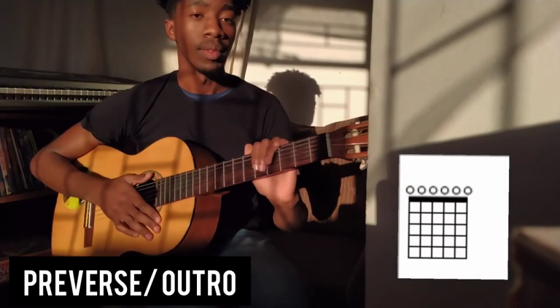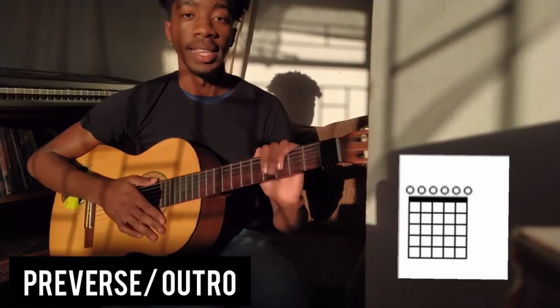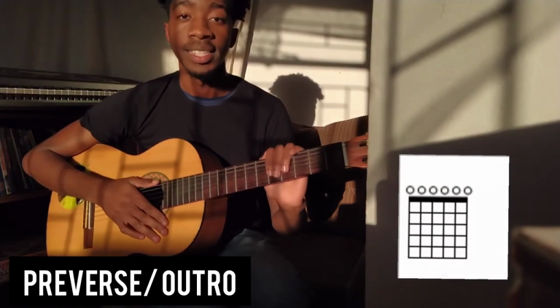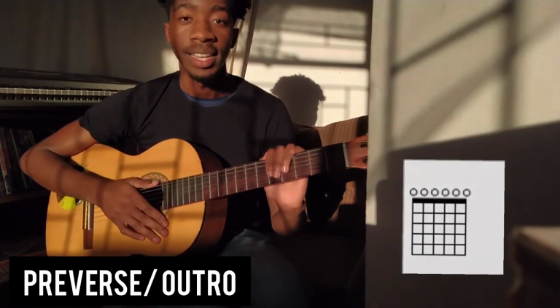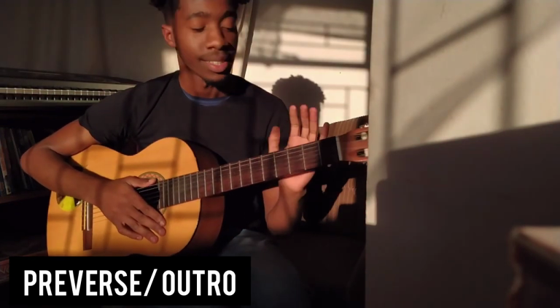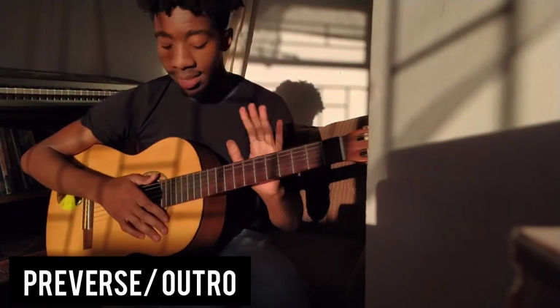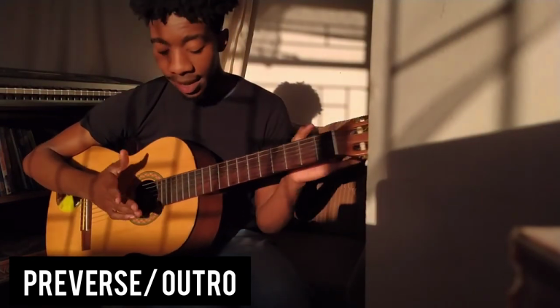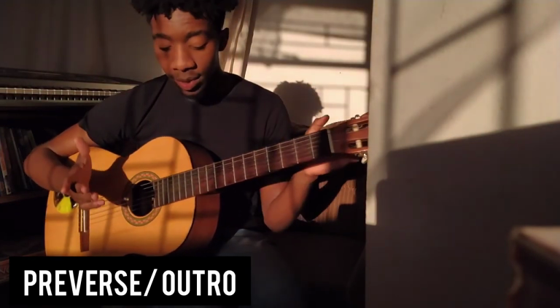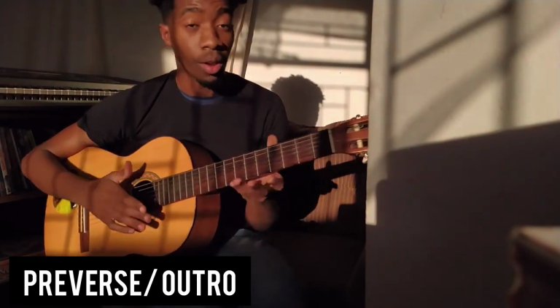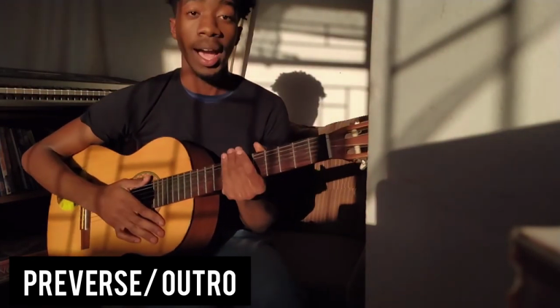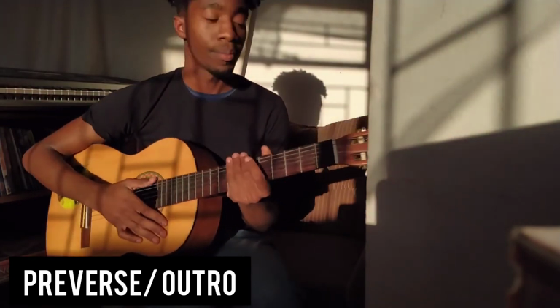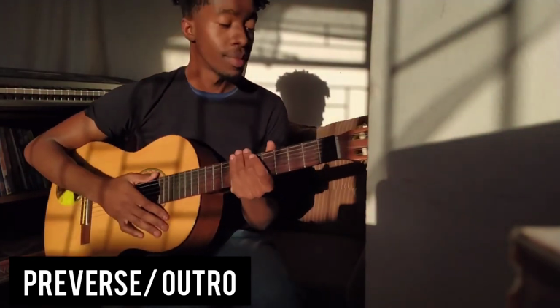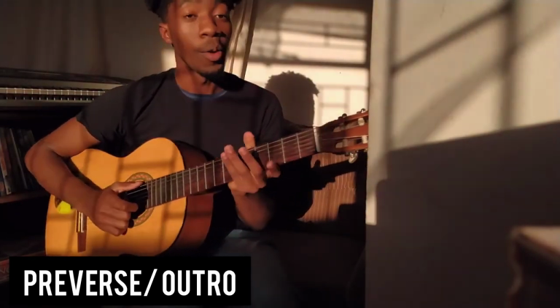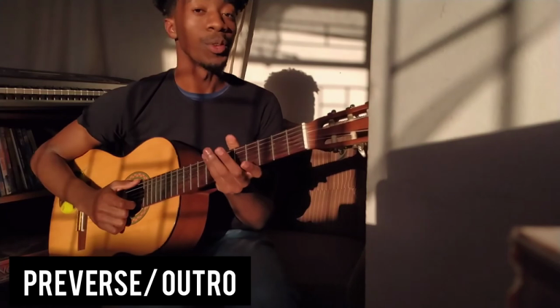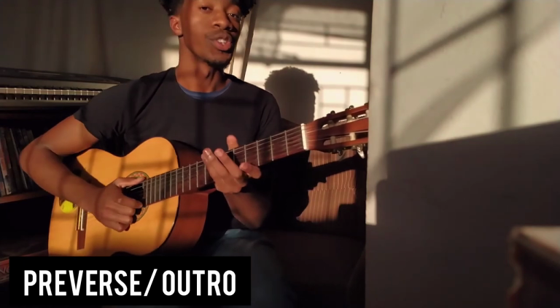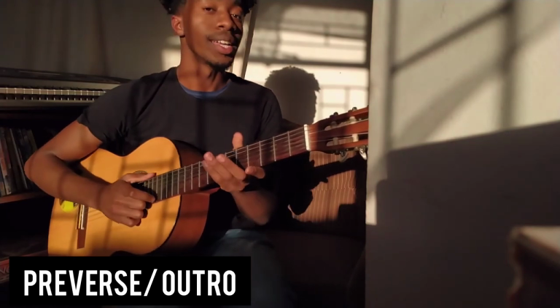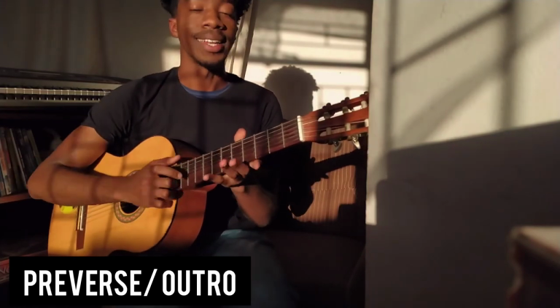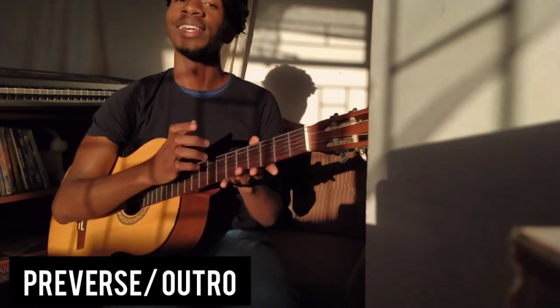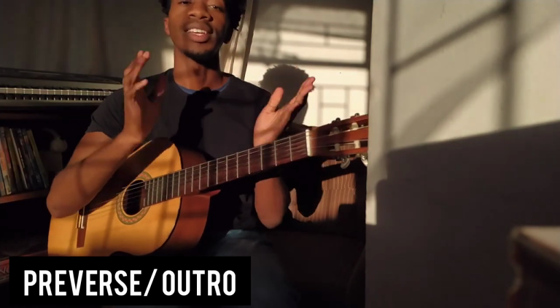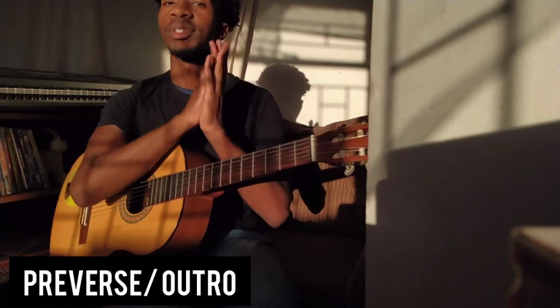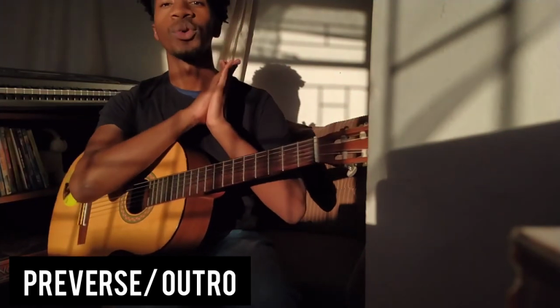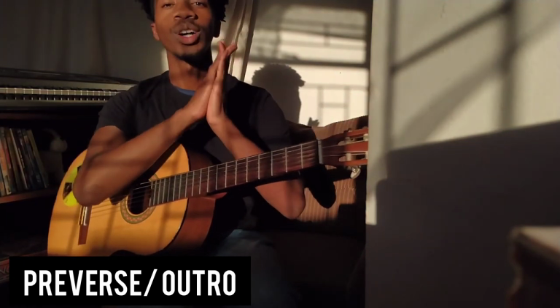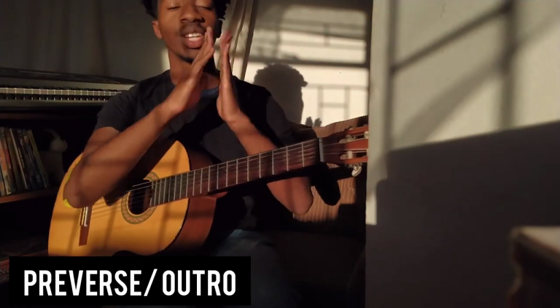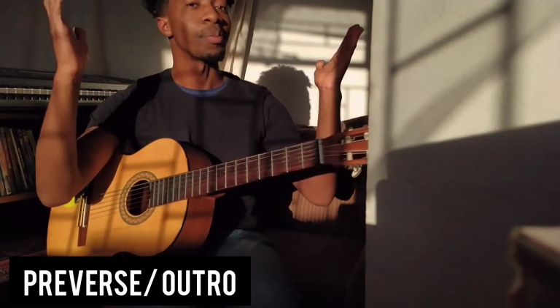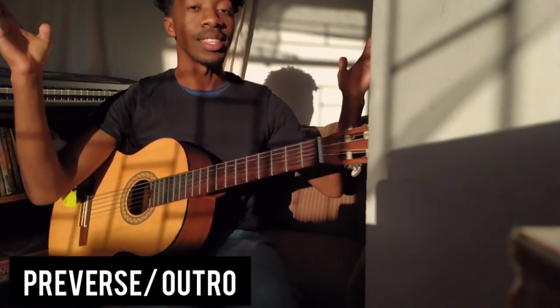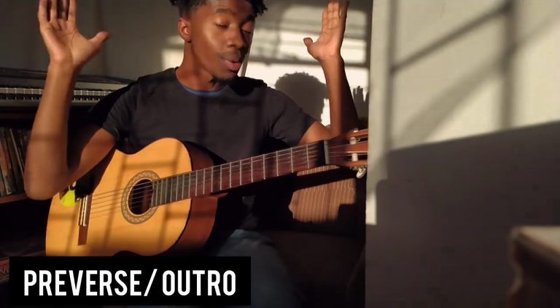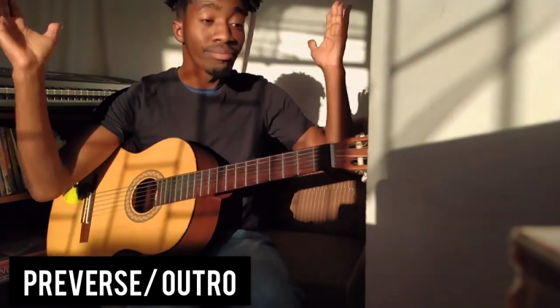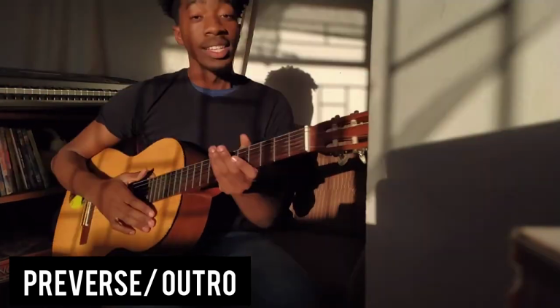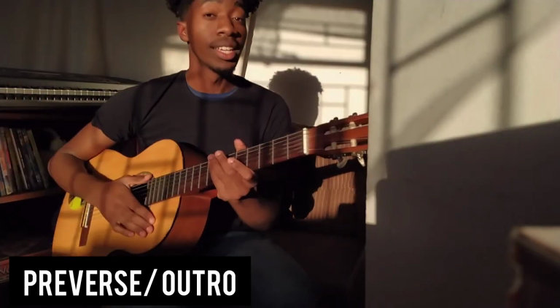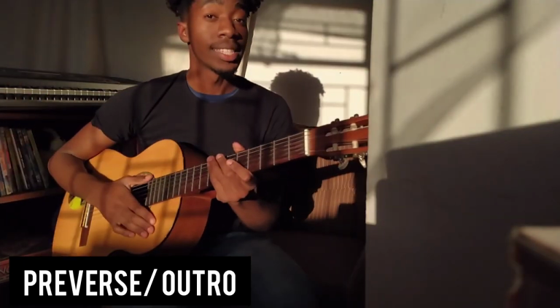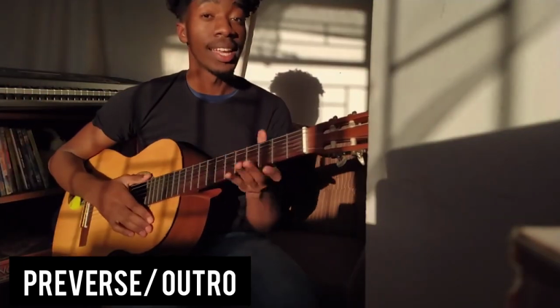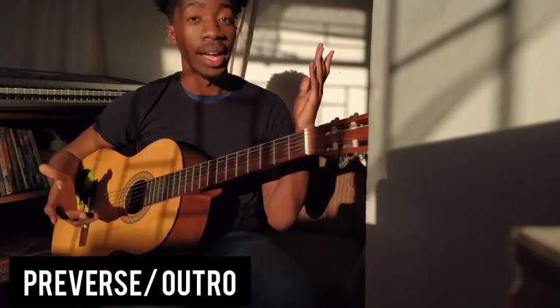And that's the end of the song! I hope you enjoyed — thank you guys so much for watching. See you guys later, bye!